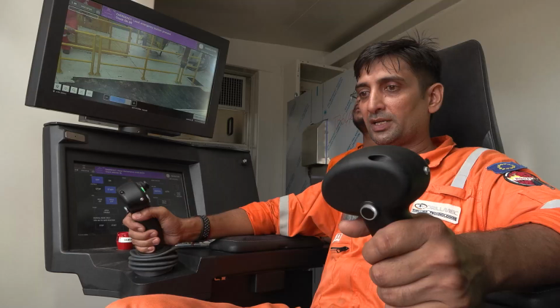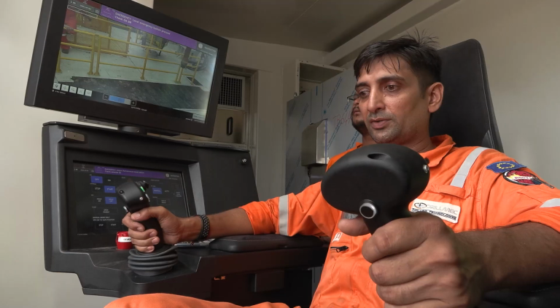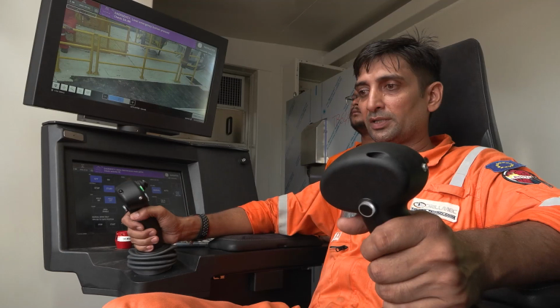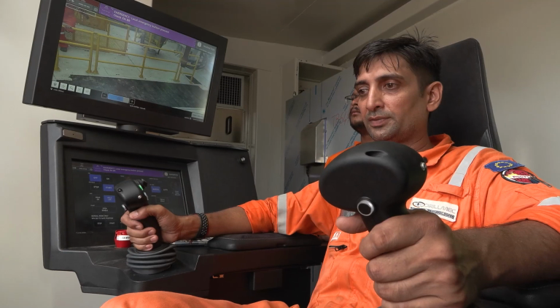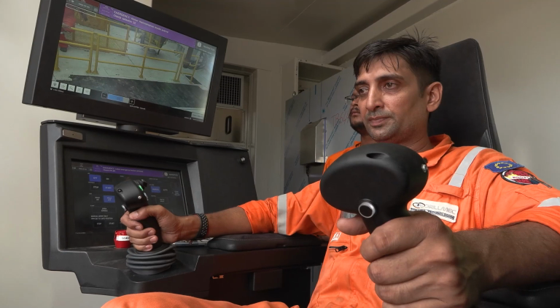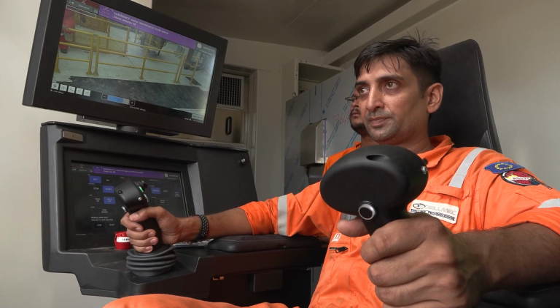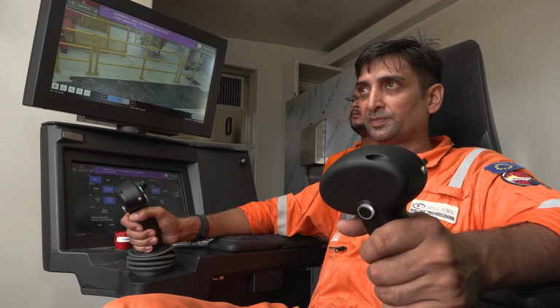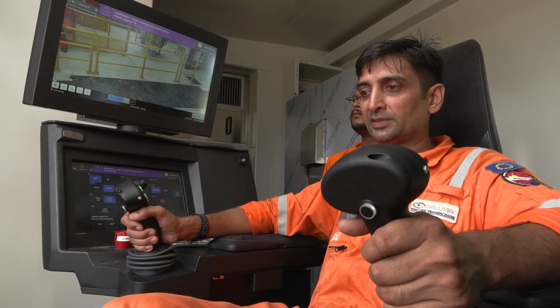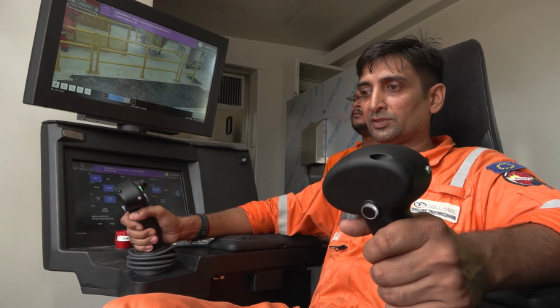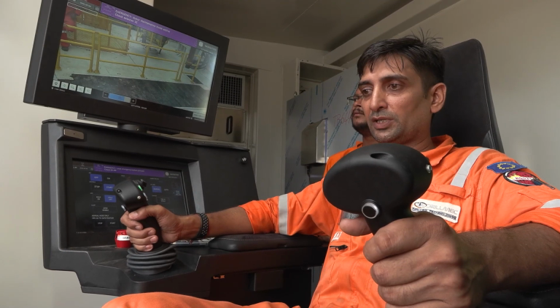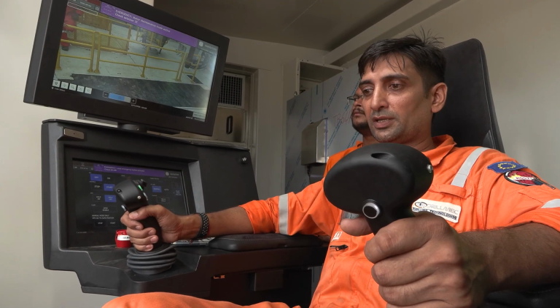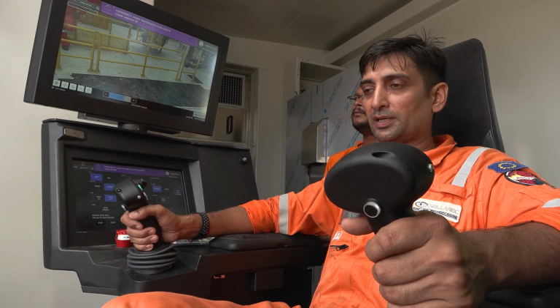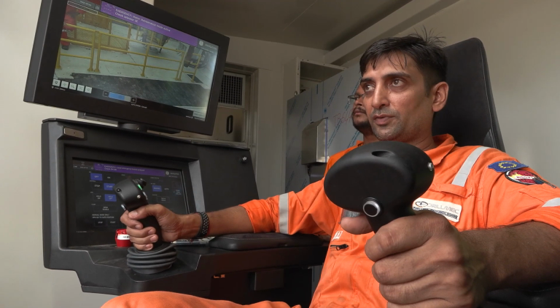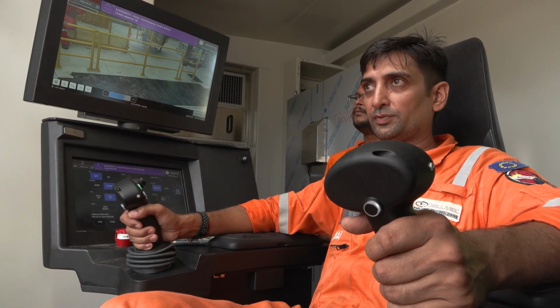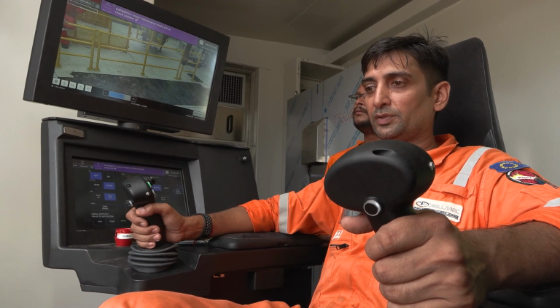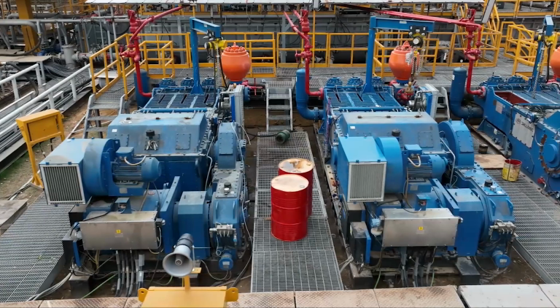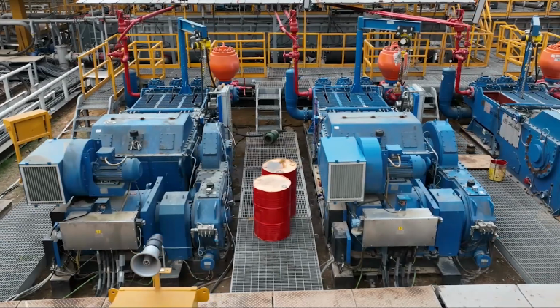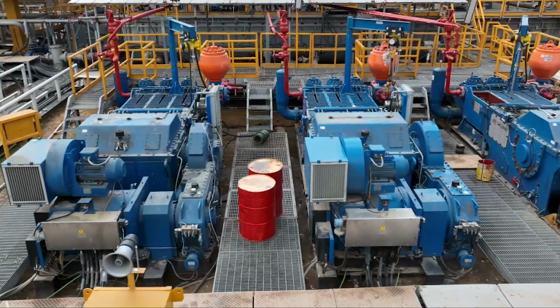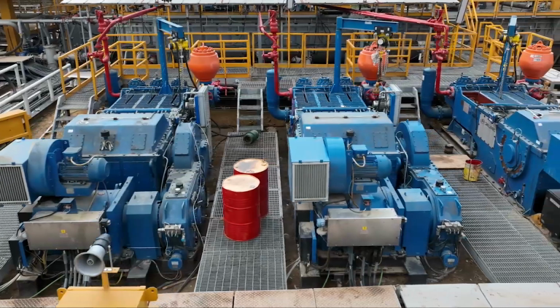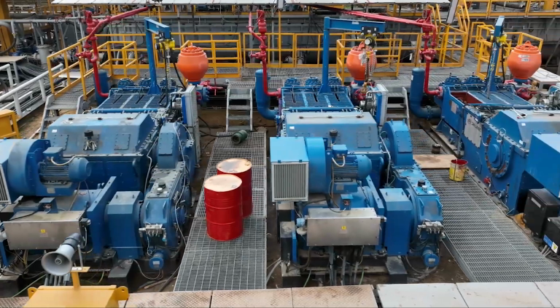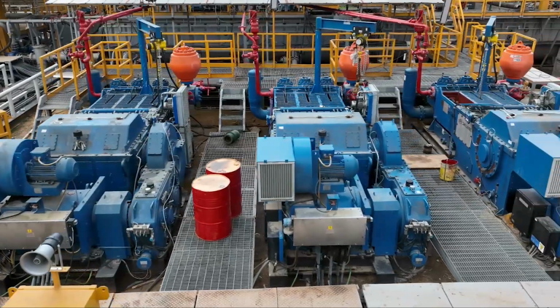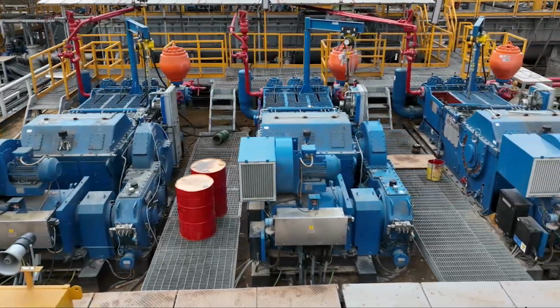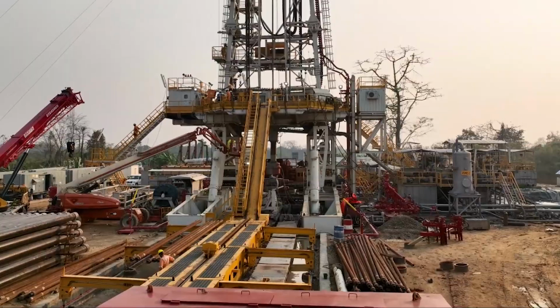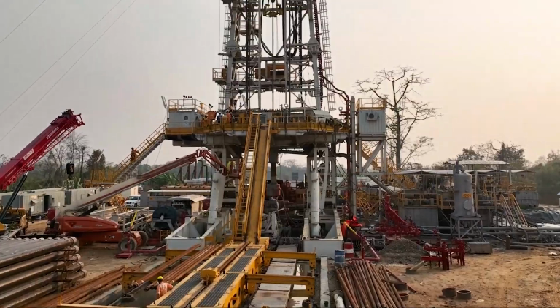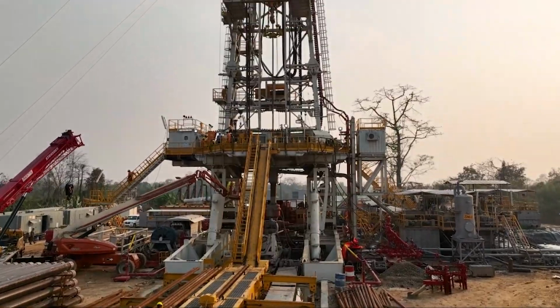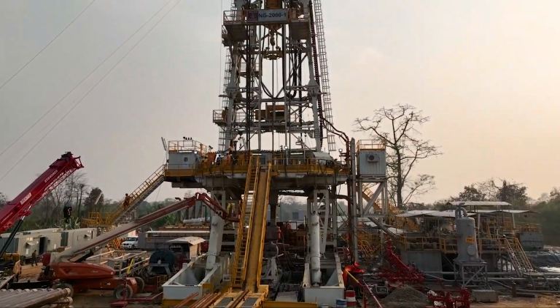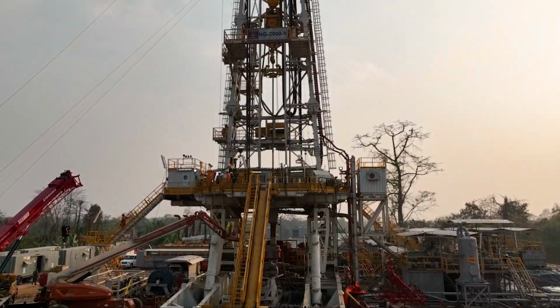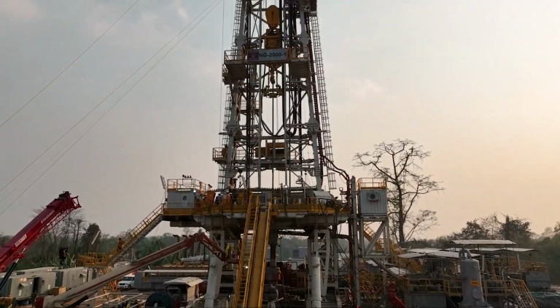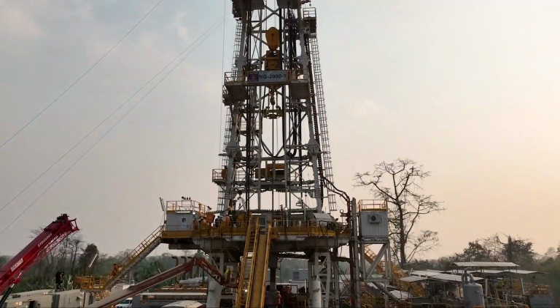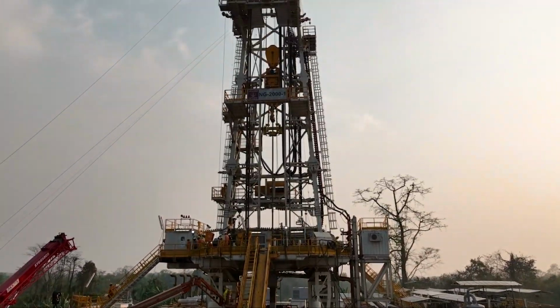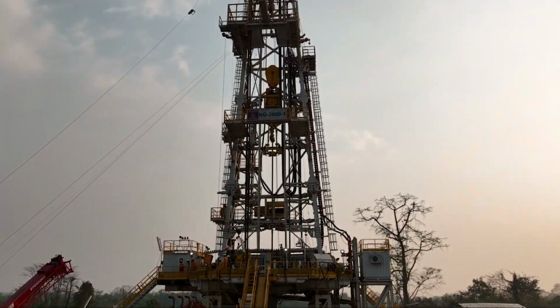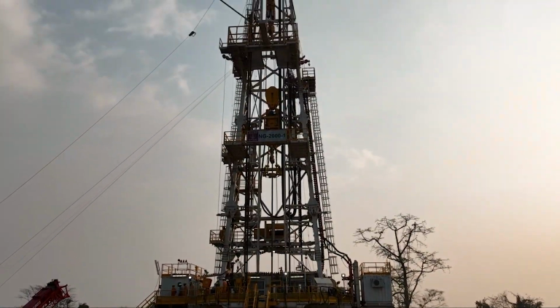With every project, we push the boundaries of innovation in the hydrocarbon sector, providing a sustainable energy future.